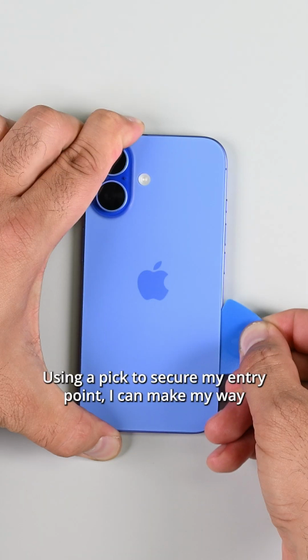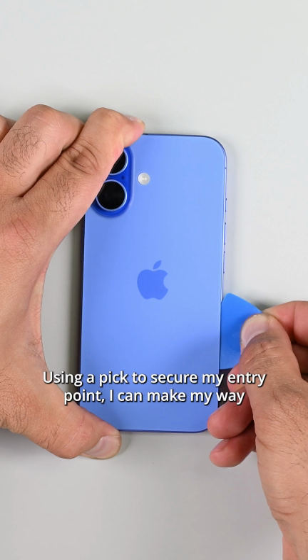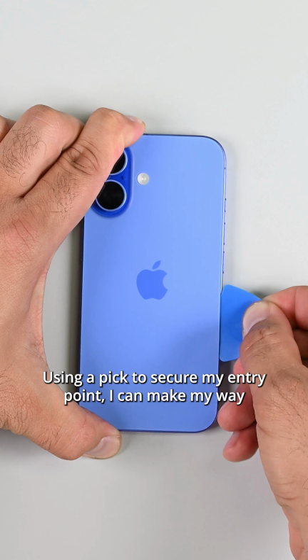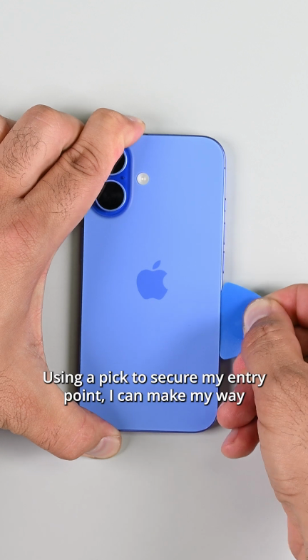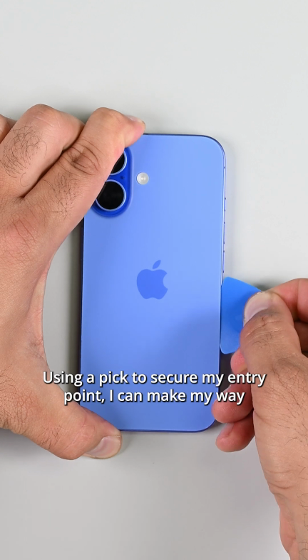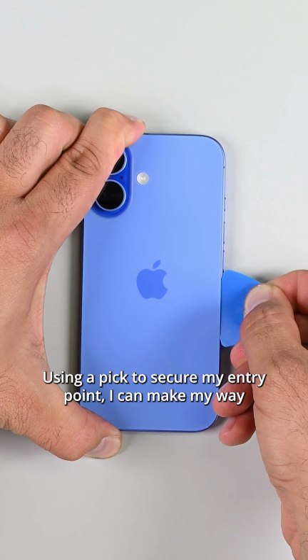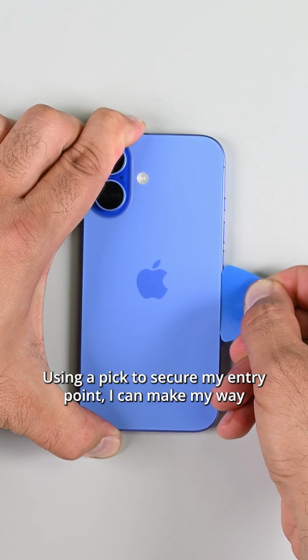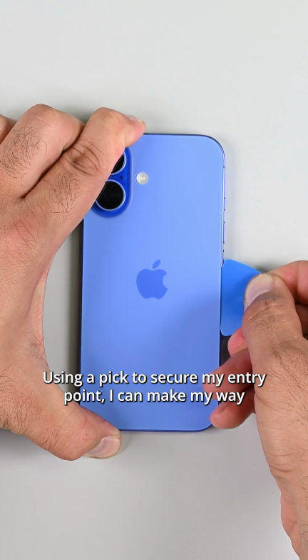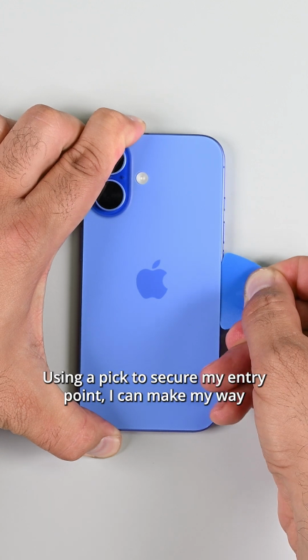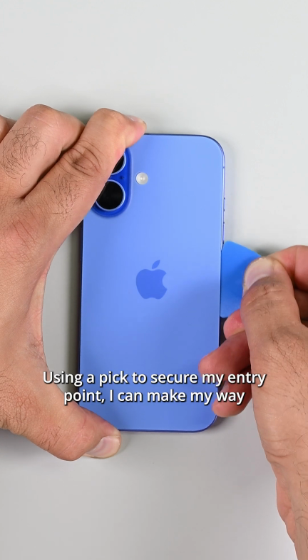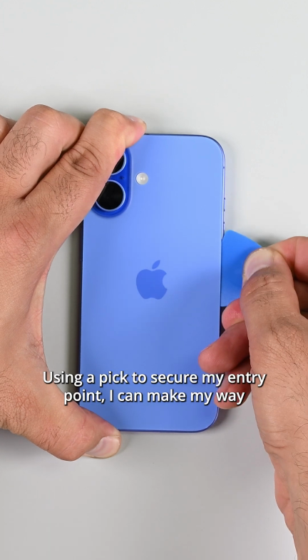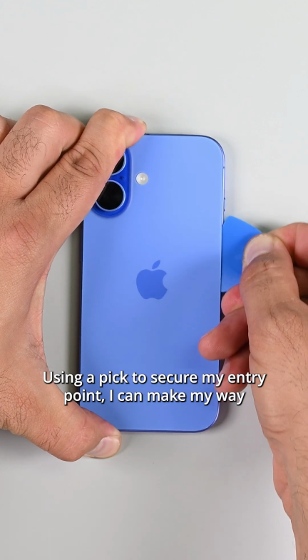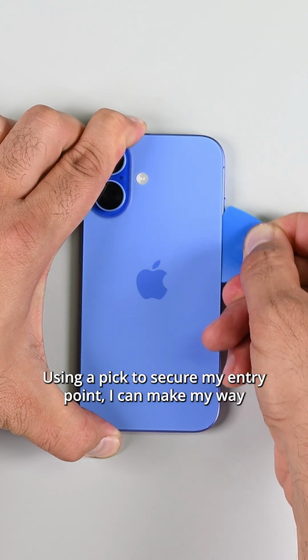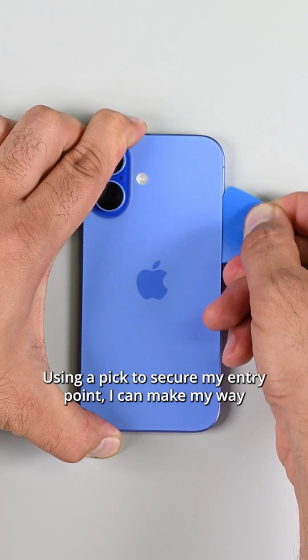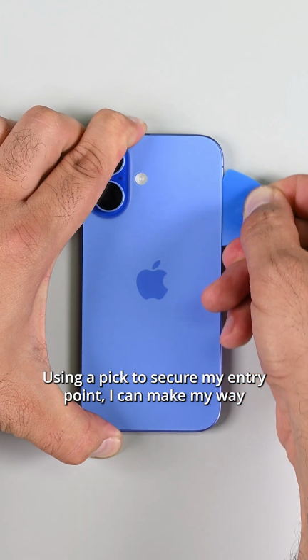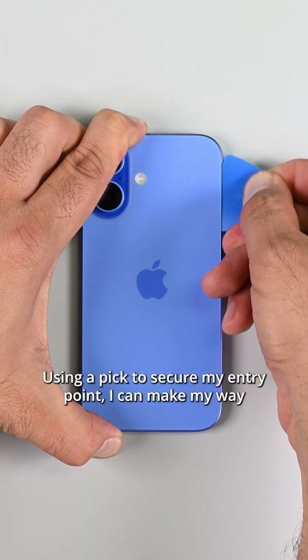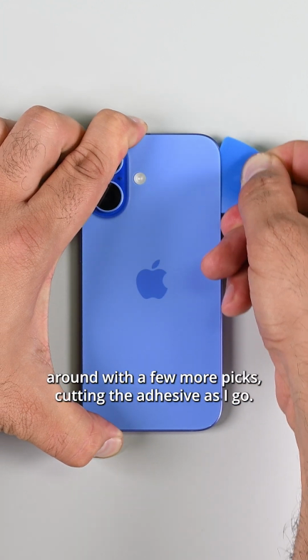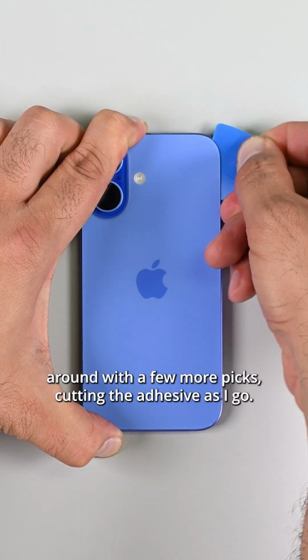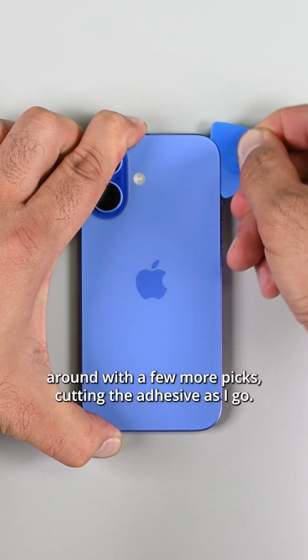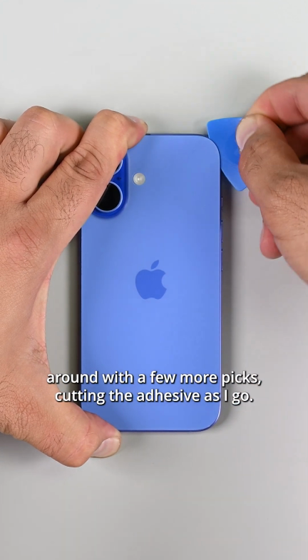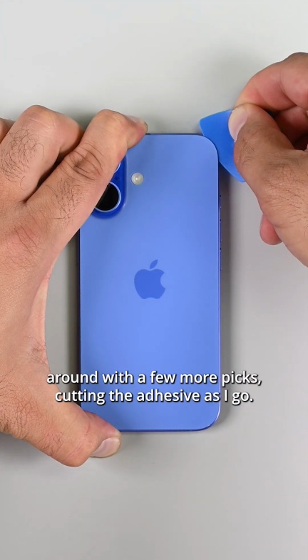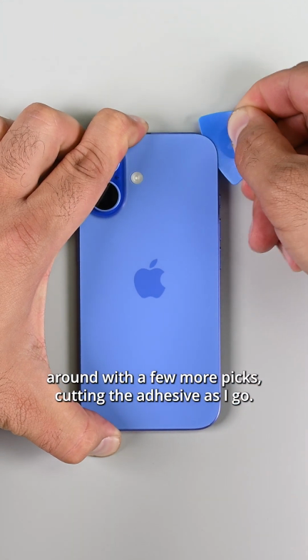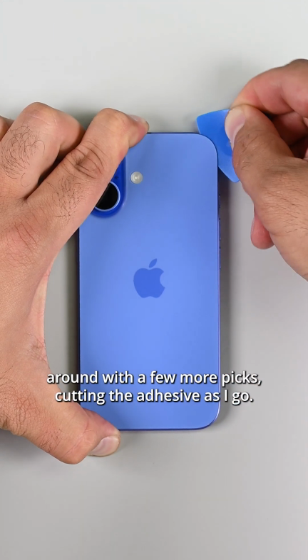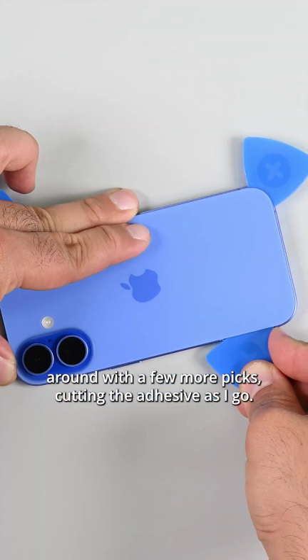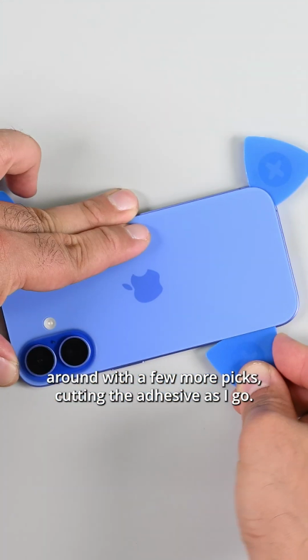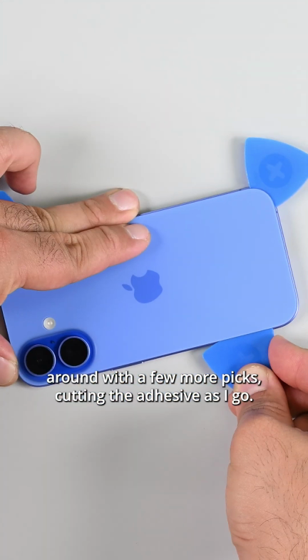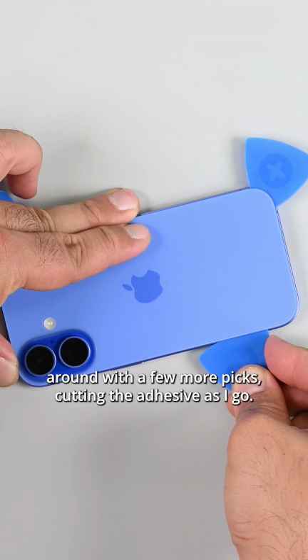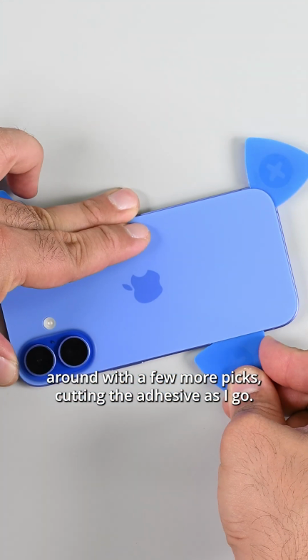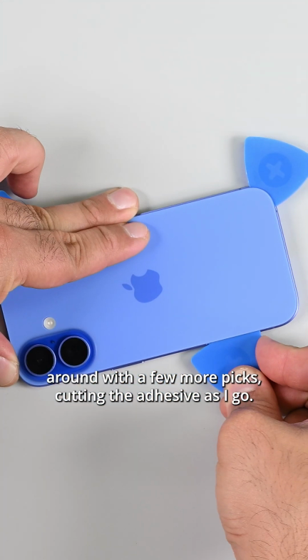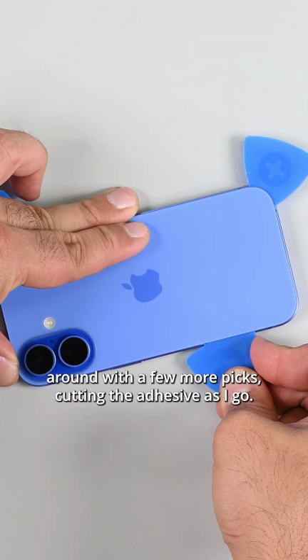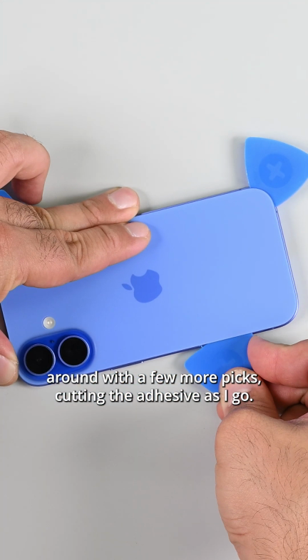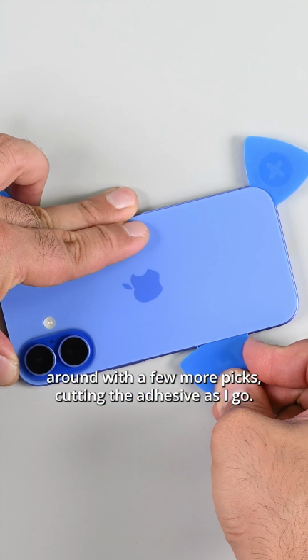Using a pick to secure my entry point, I can make my way around with a few more picks, cutting the adhesive as I go.